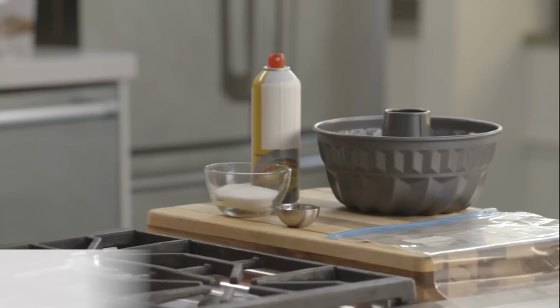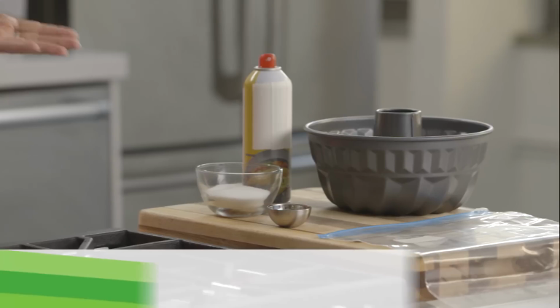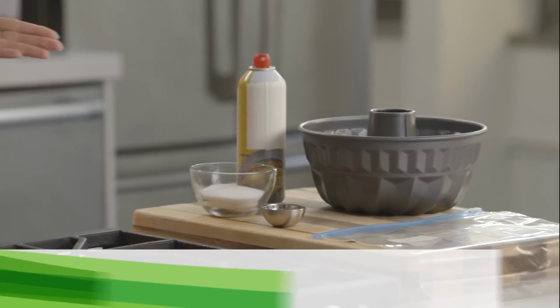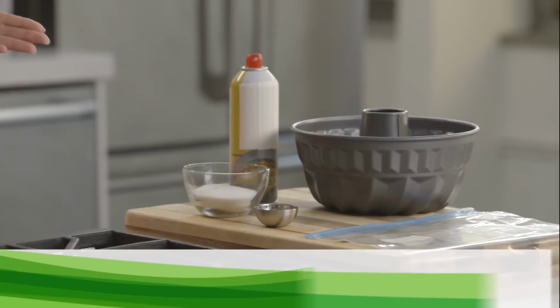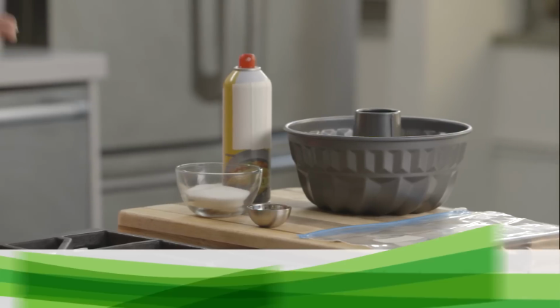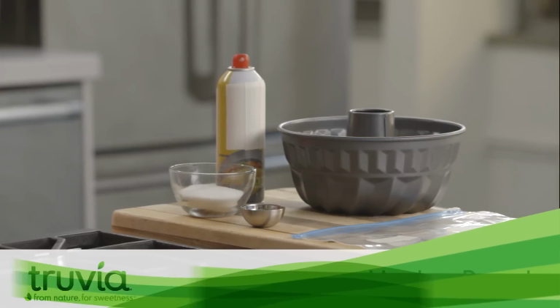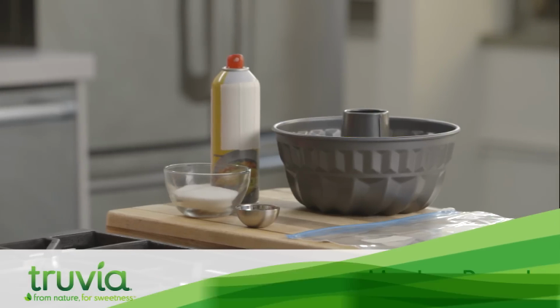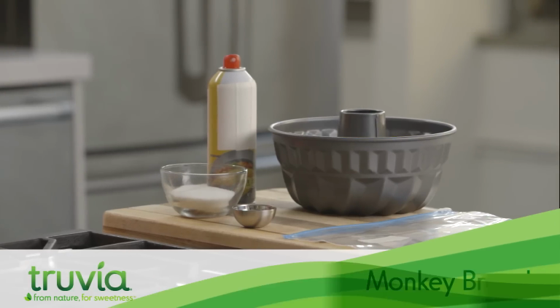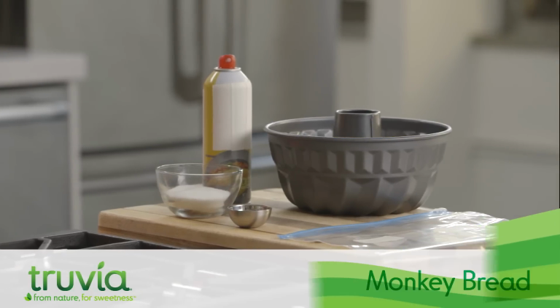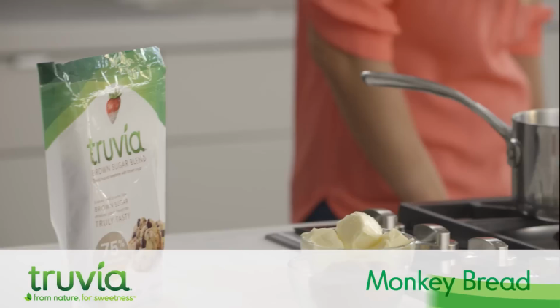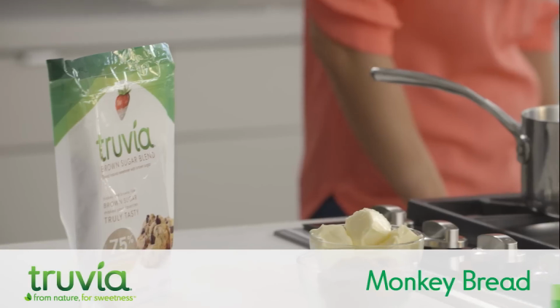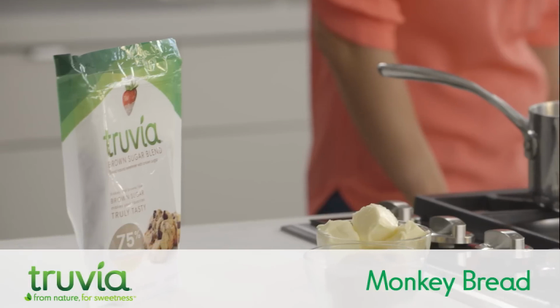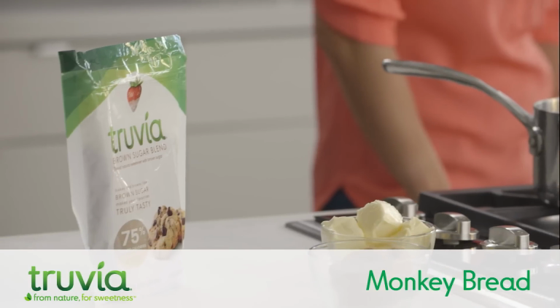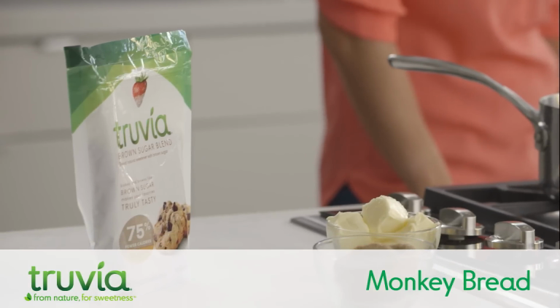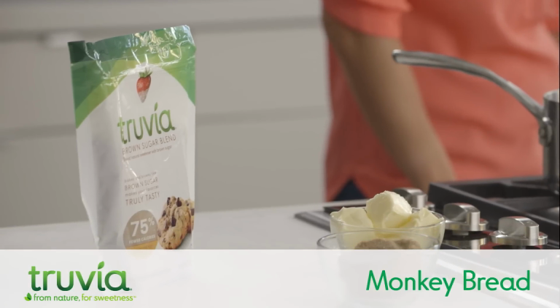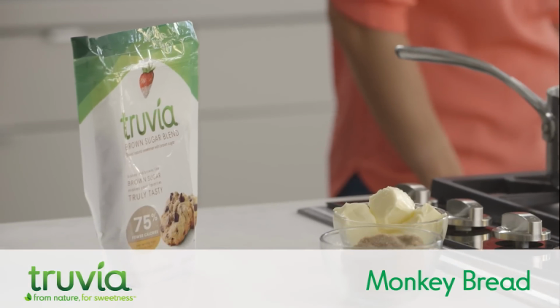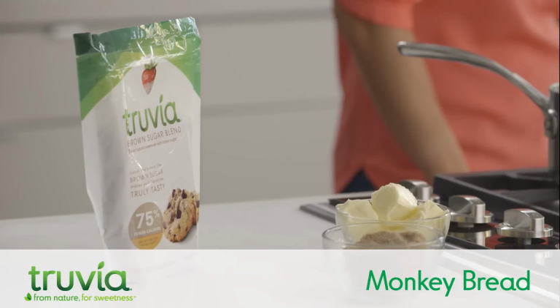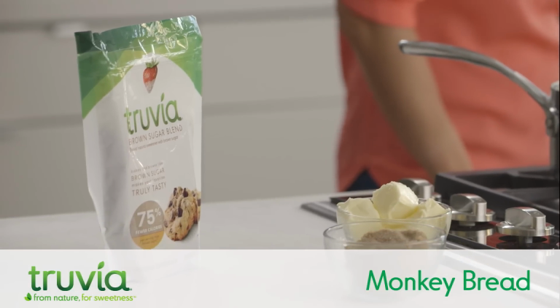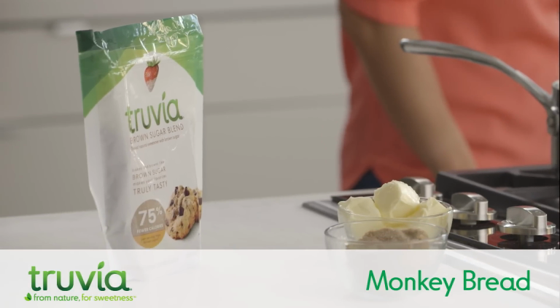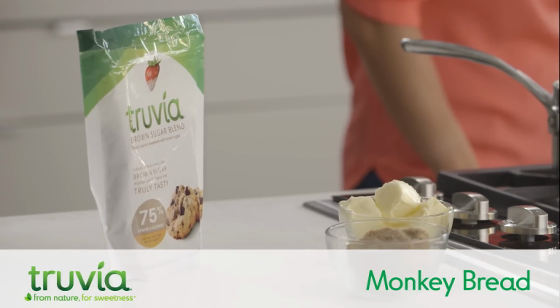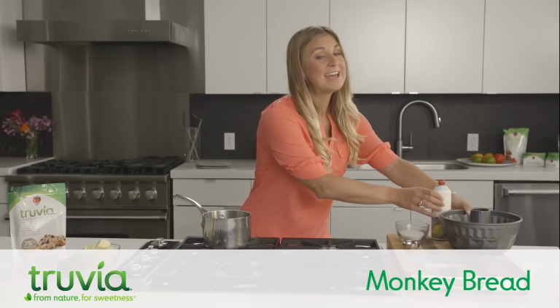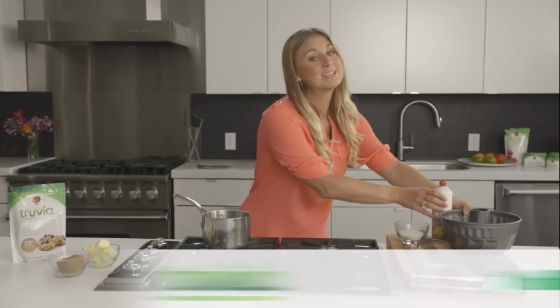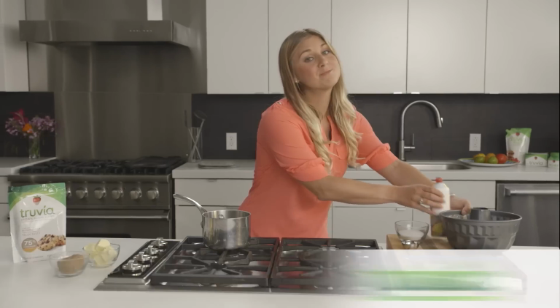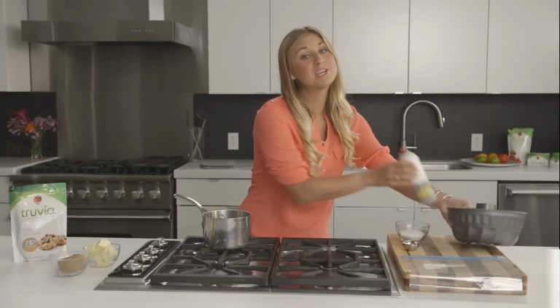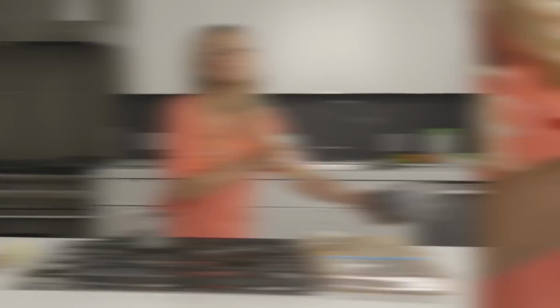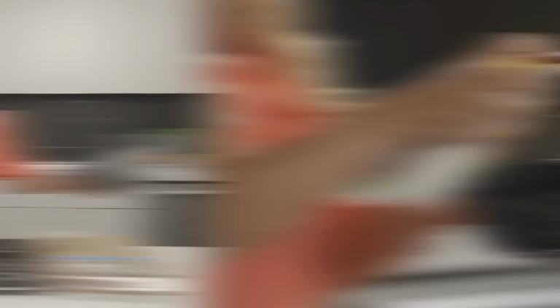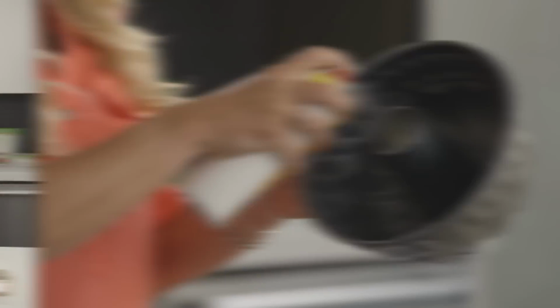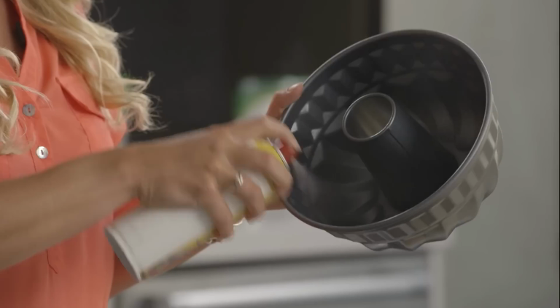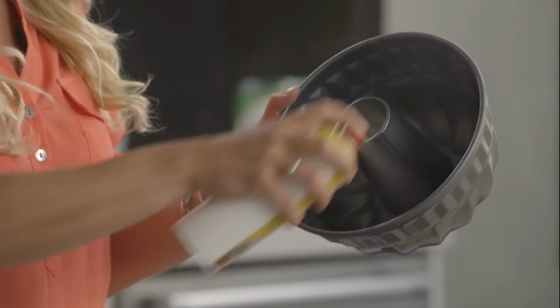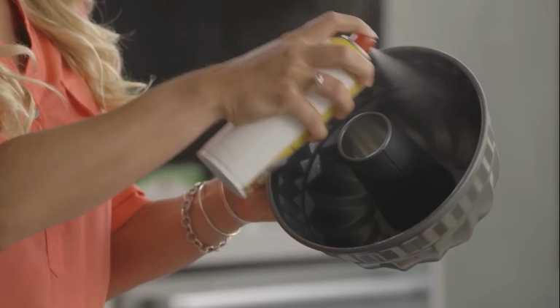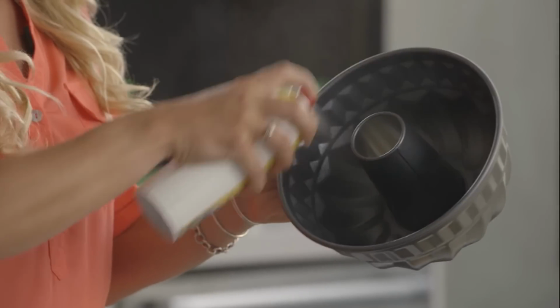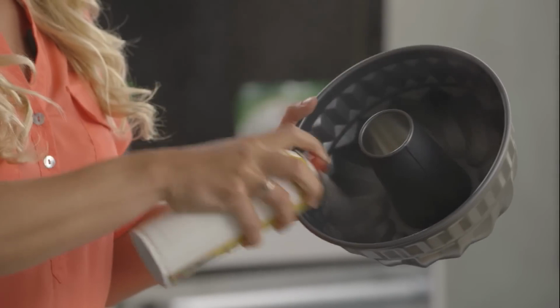We're gonna make monkey bread, but with half the sugar. Preheat your oven and make sure your pan is greased.